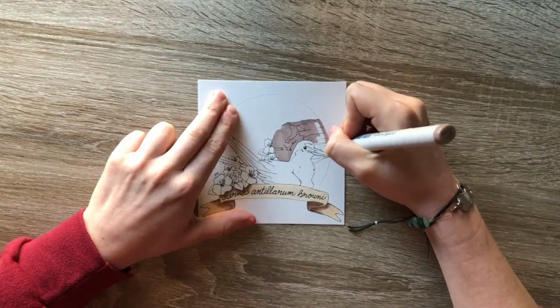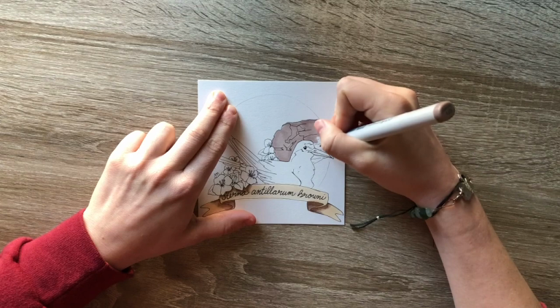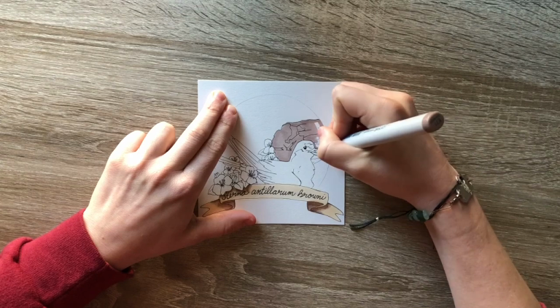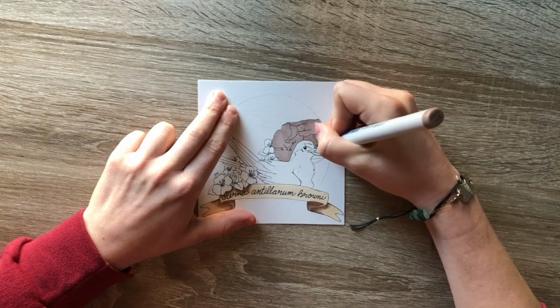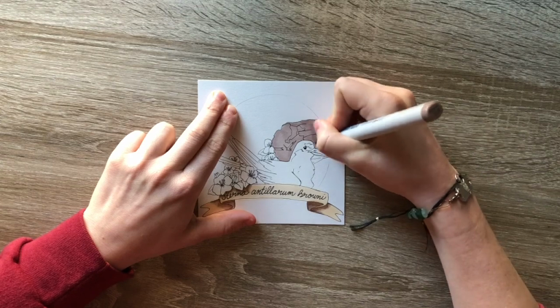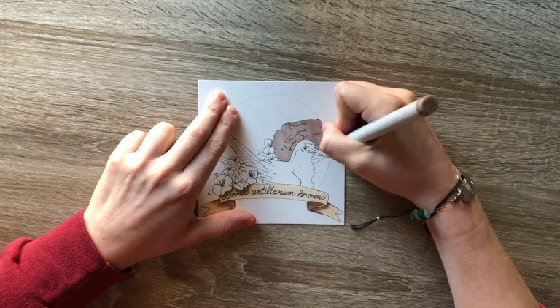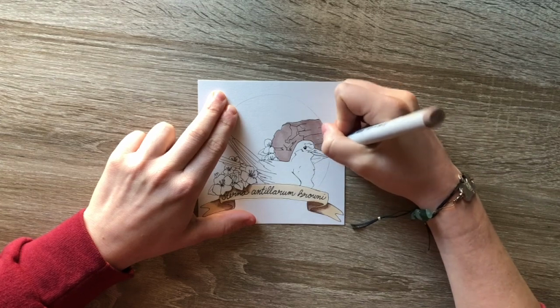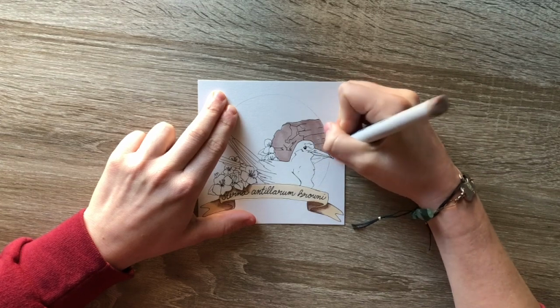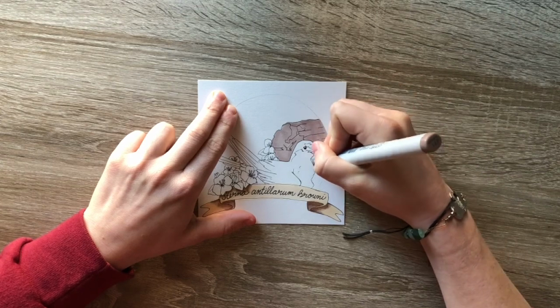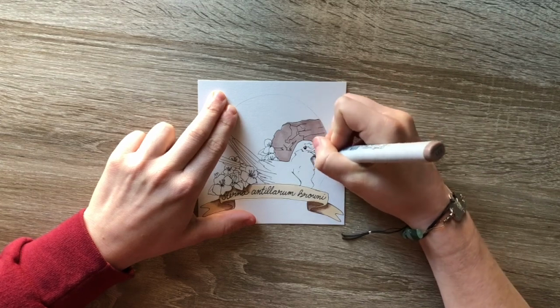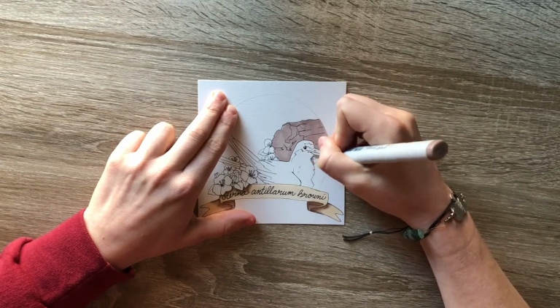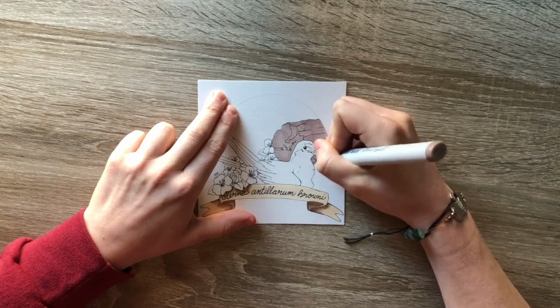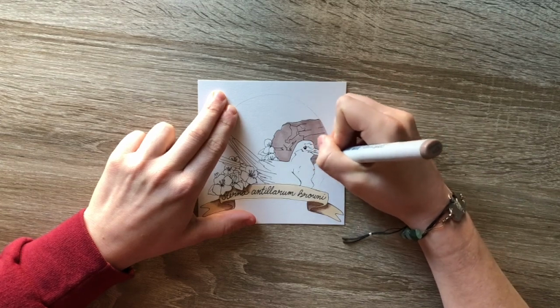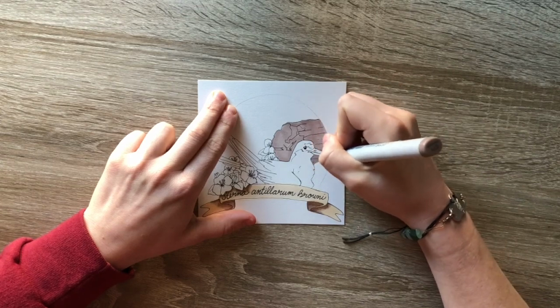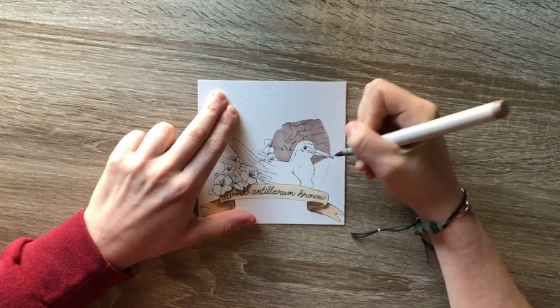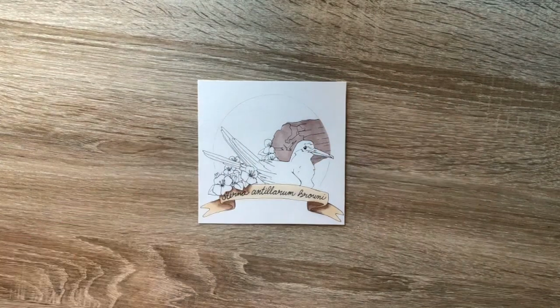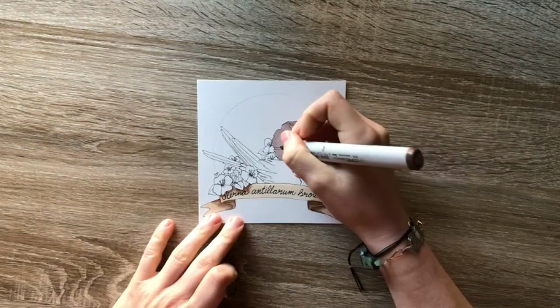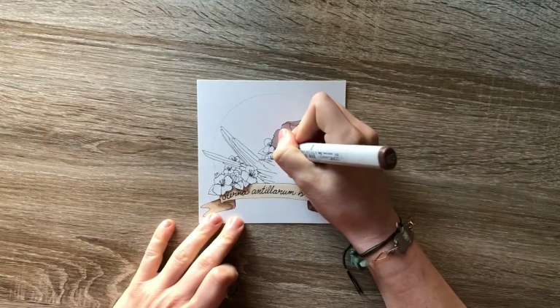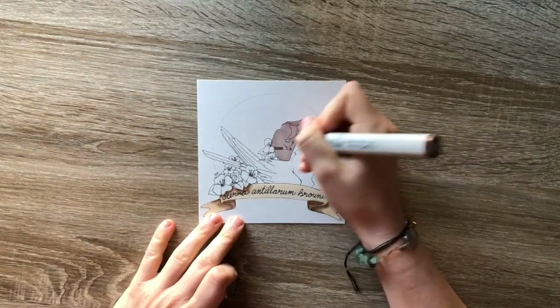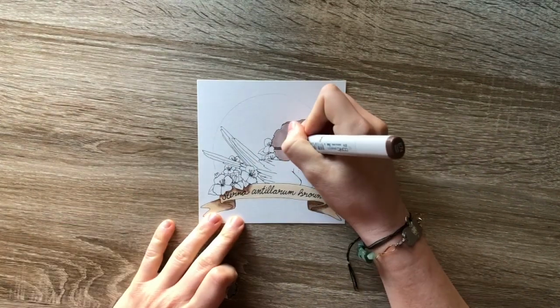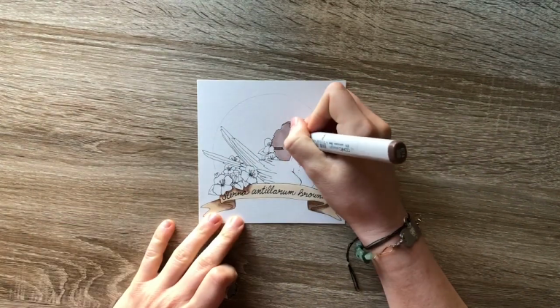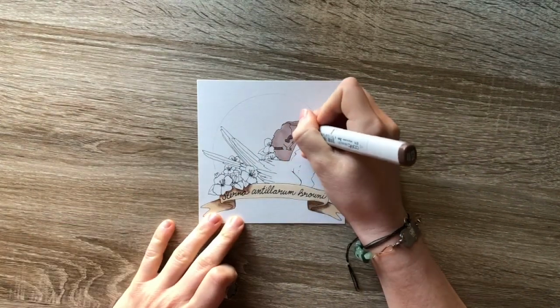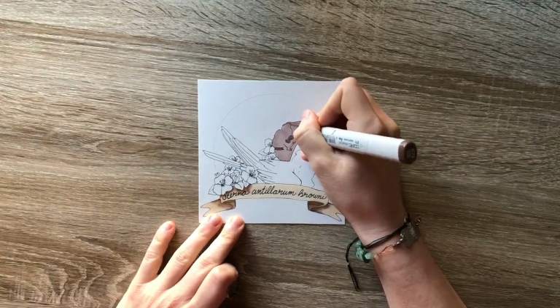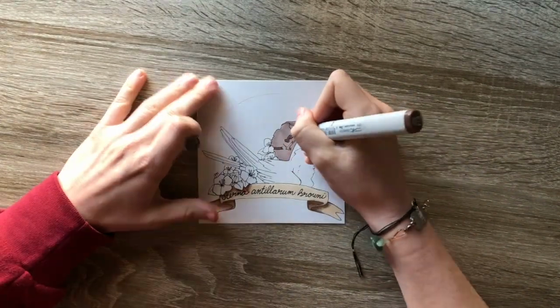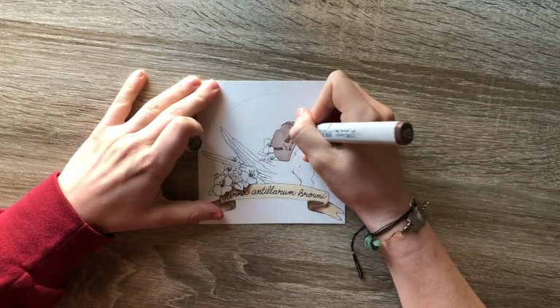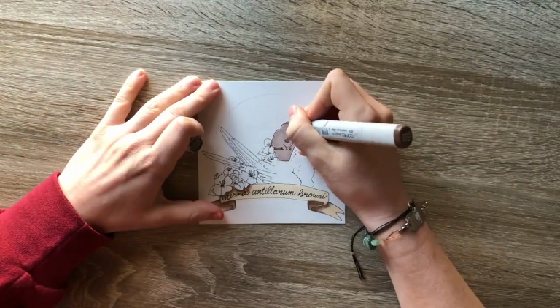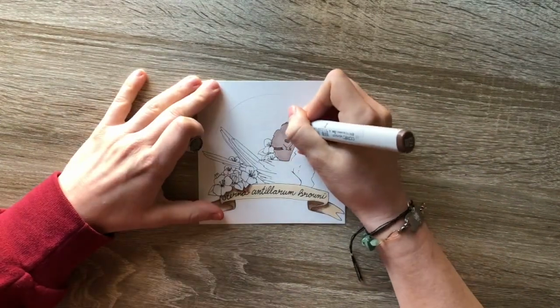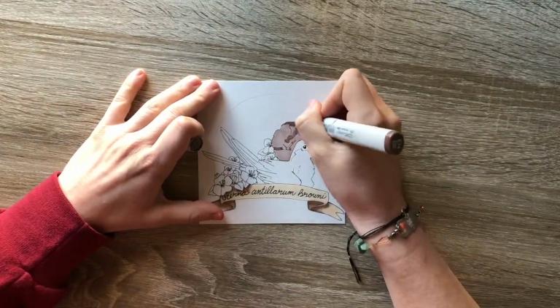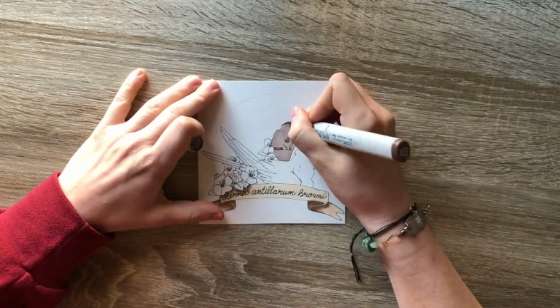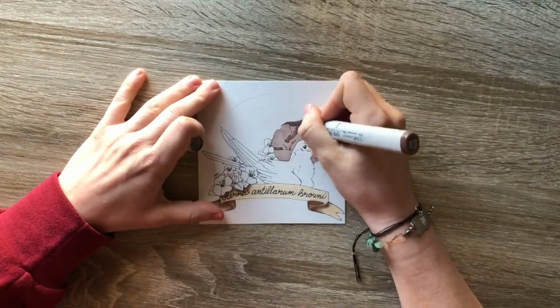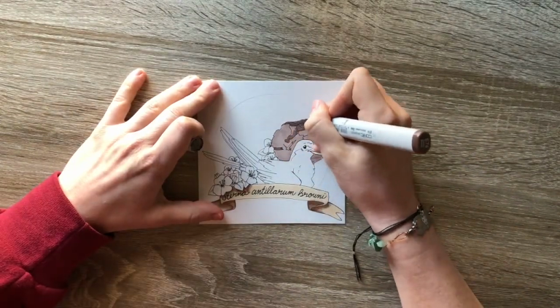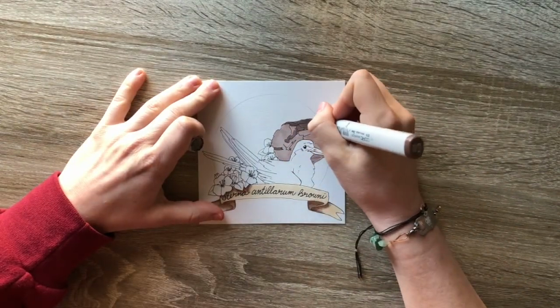It primarily feeds on small fish, shrimp, and occasionally other invertebrates.